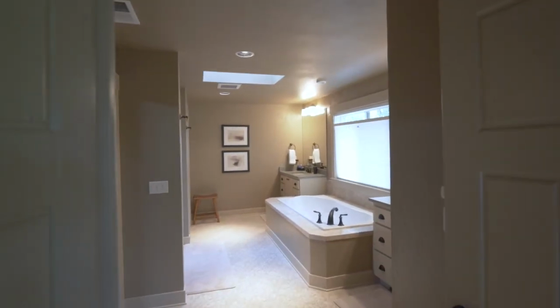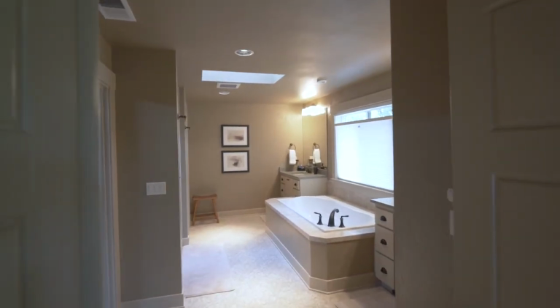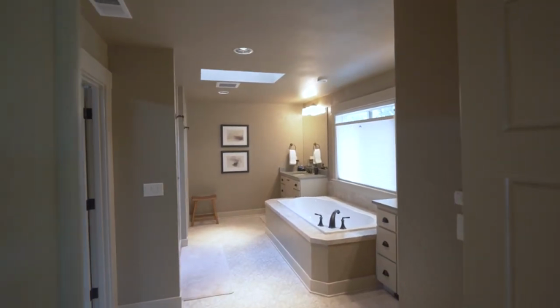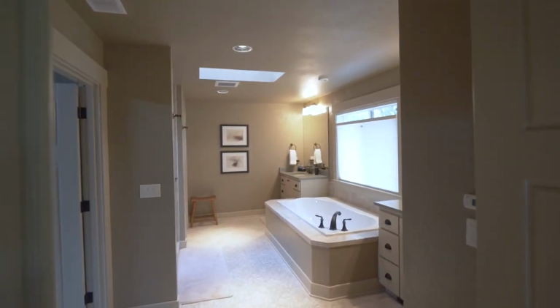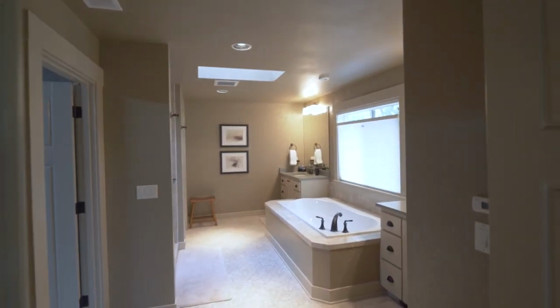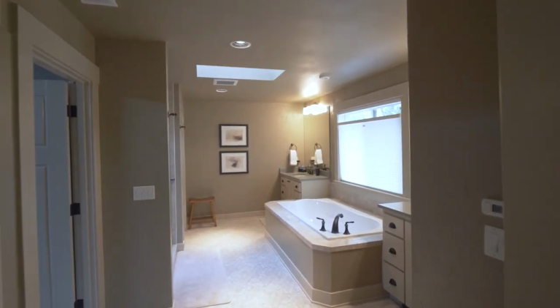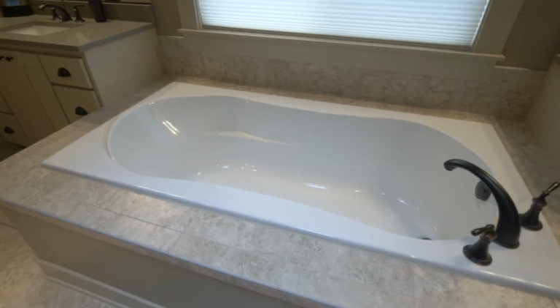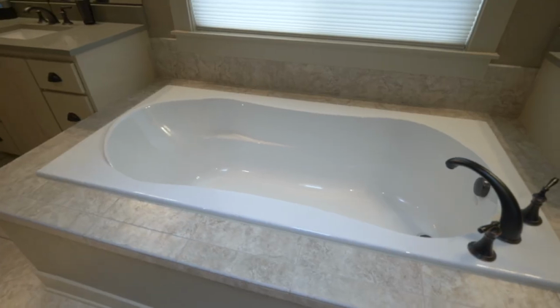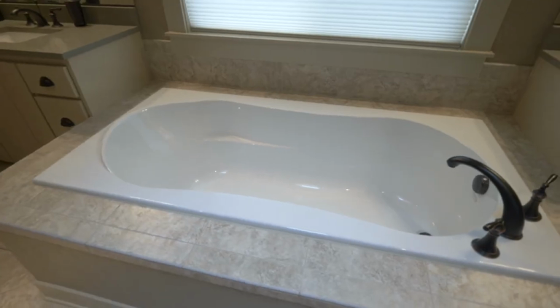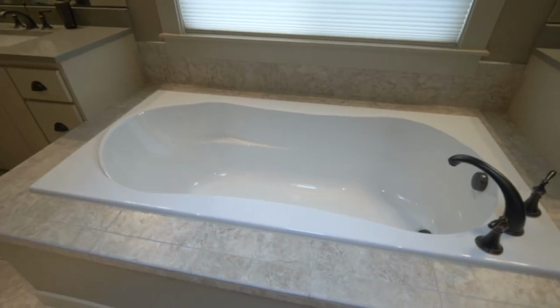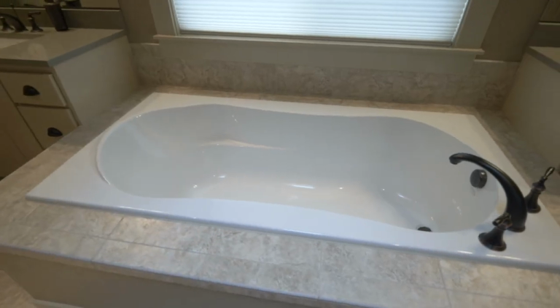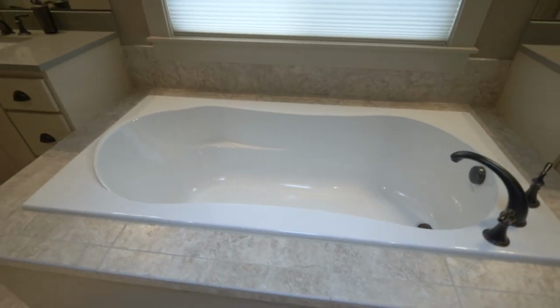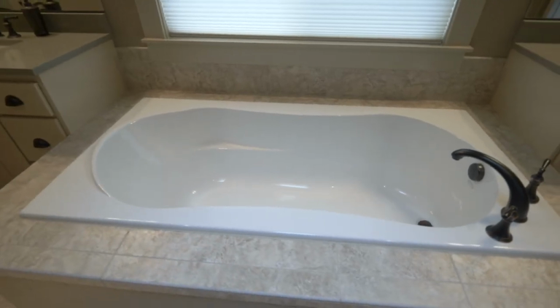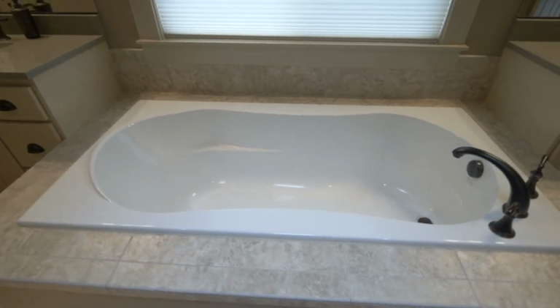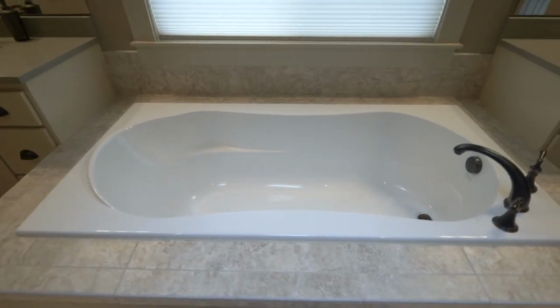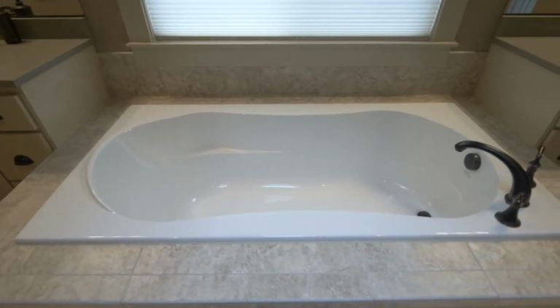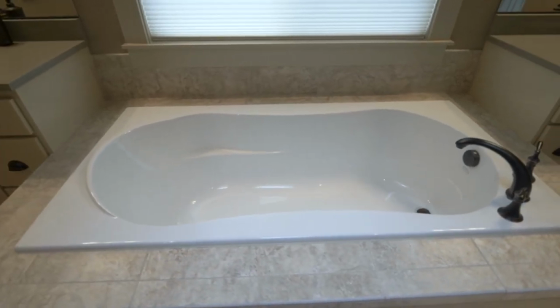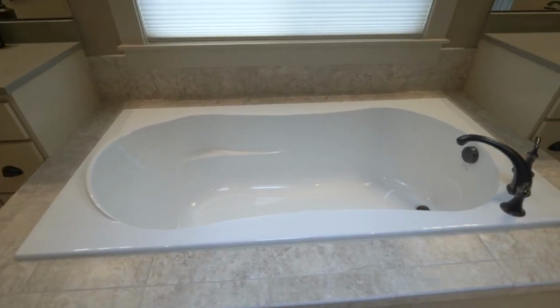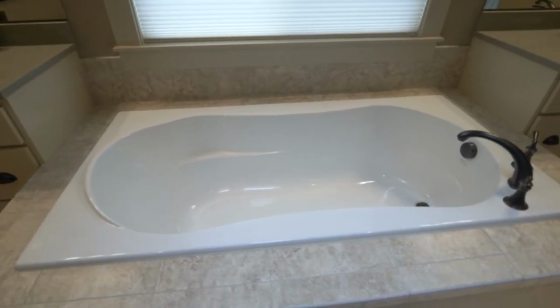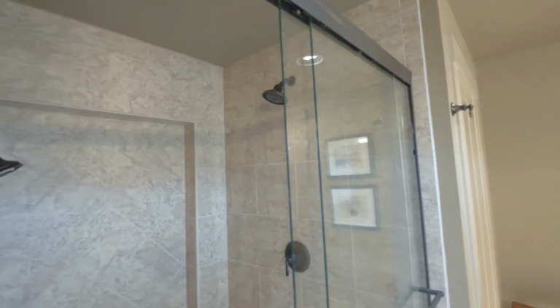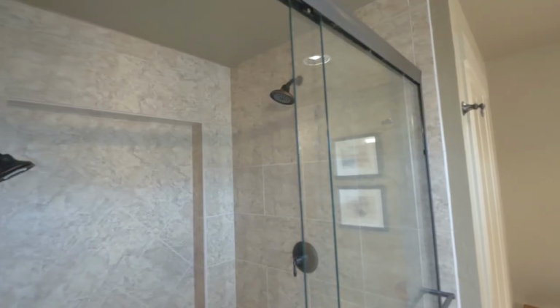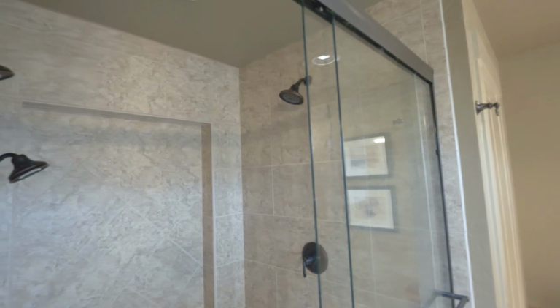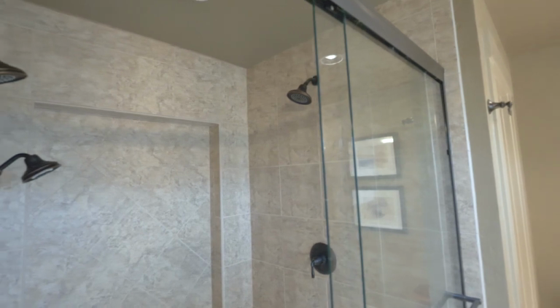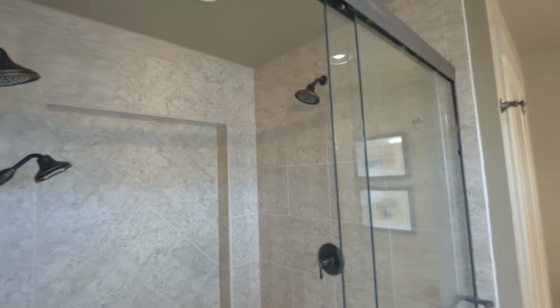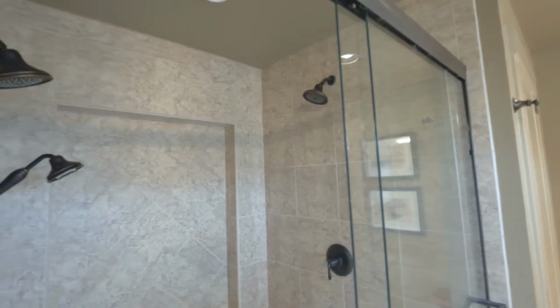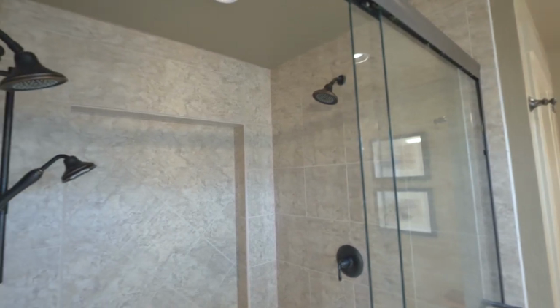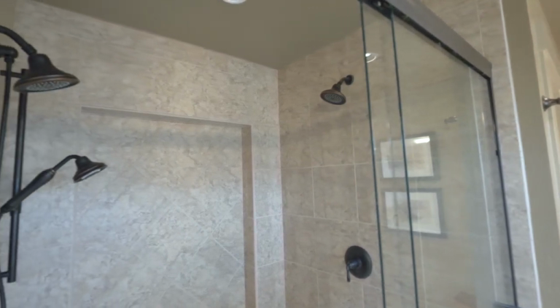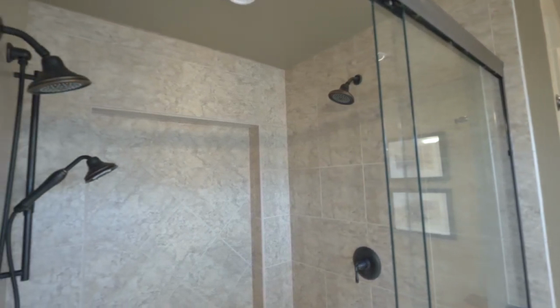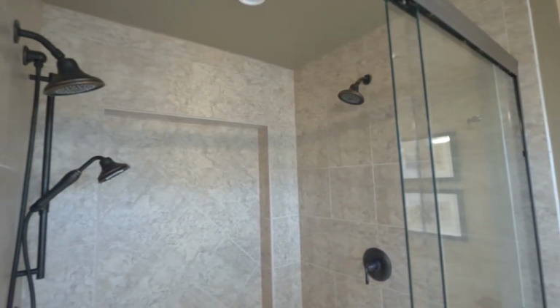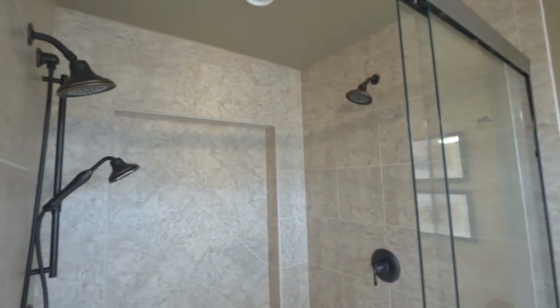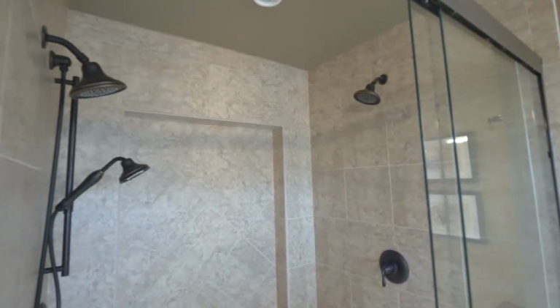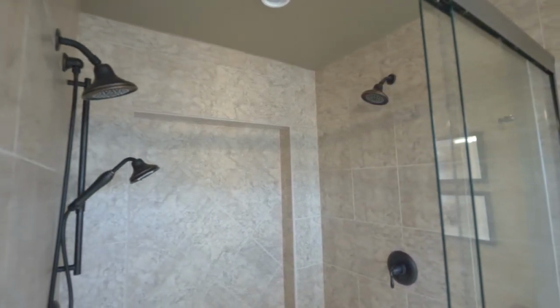Rejuvenate in the spa-like master bath, complete with high-end finishes, including tile and quartz.